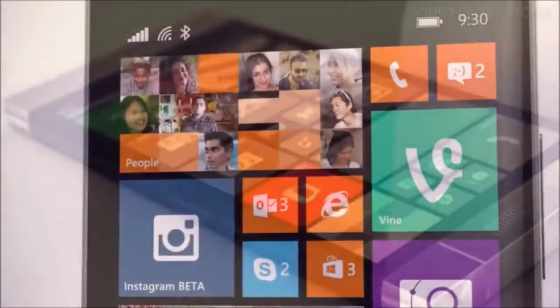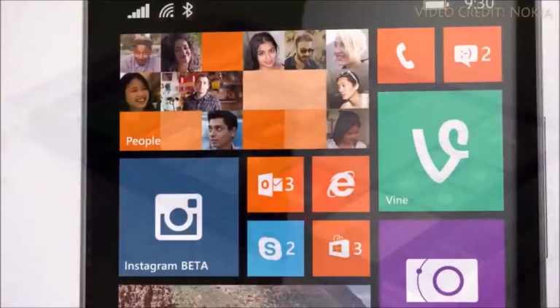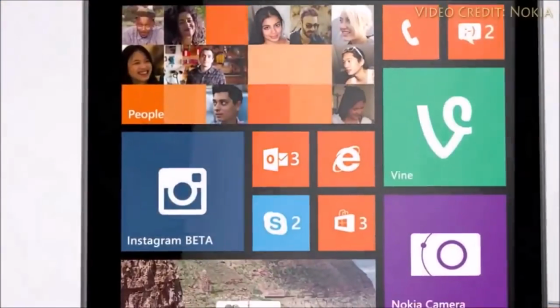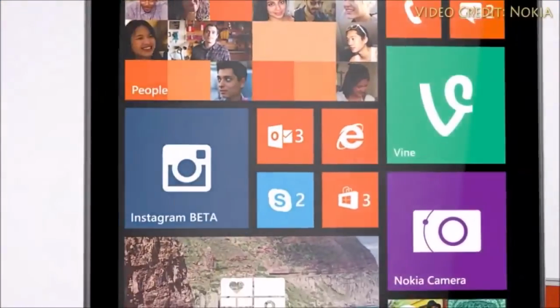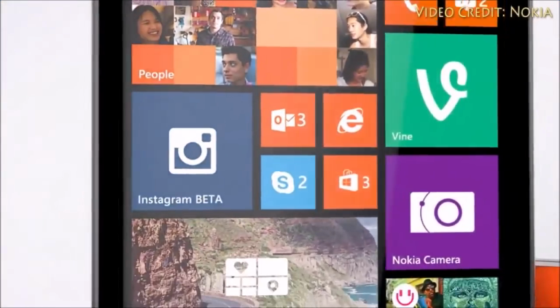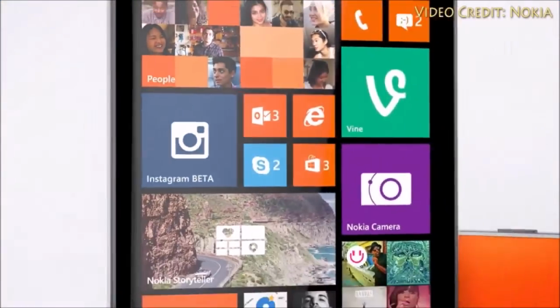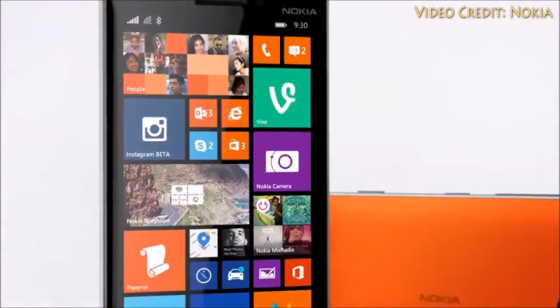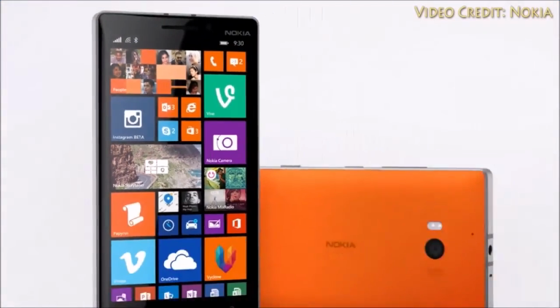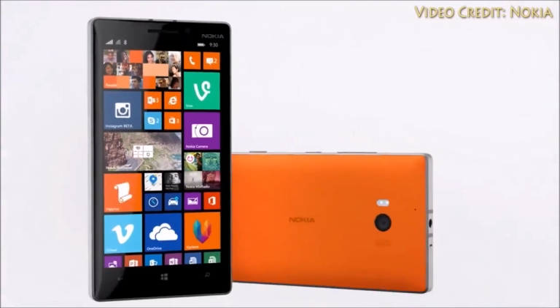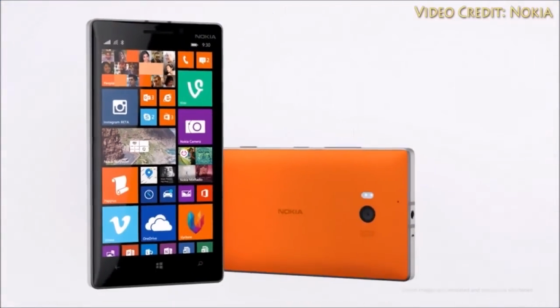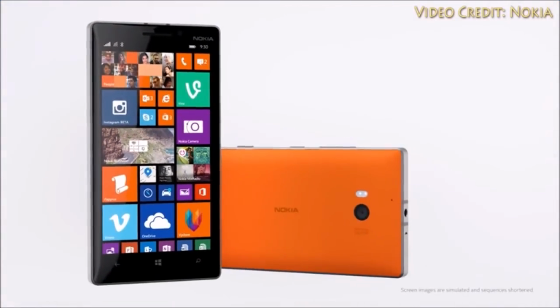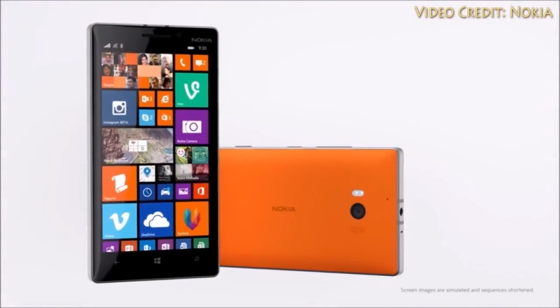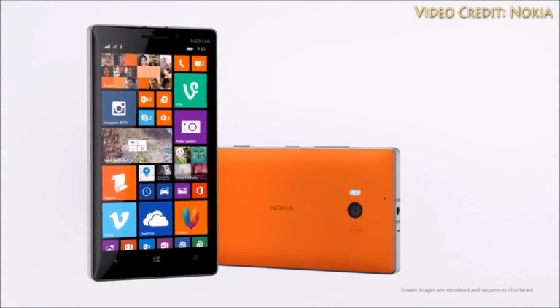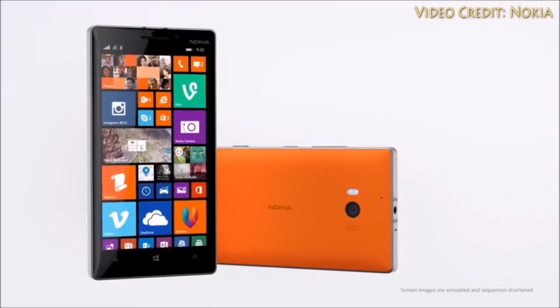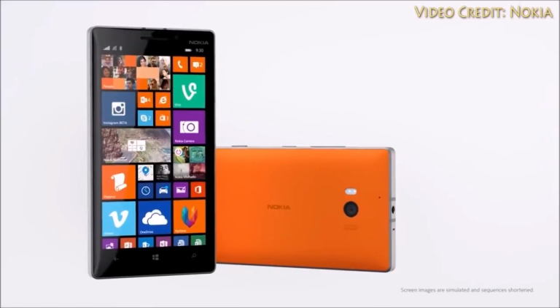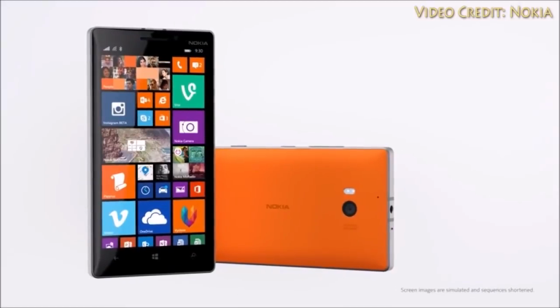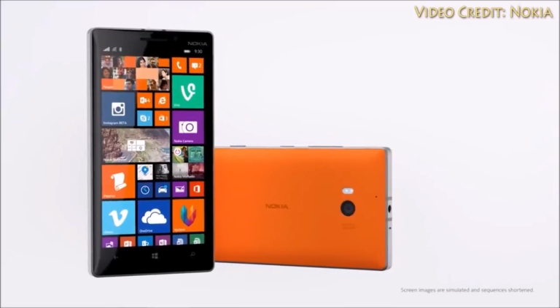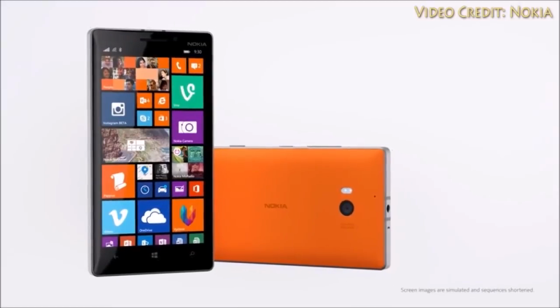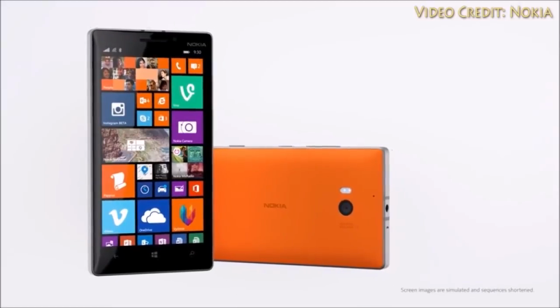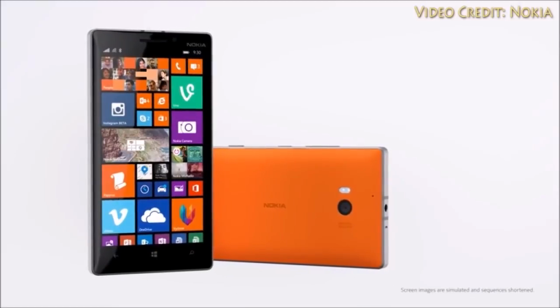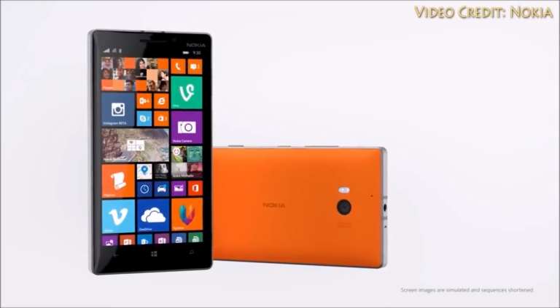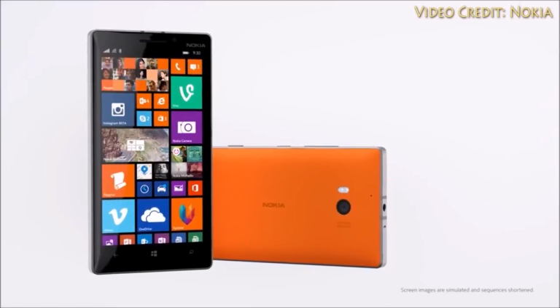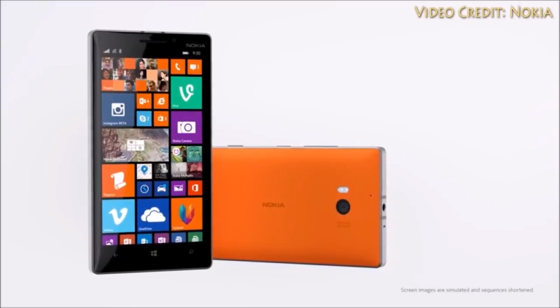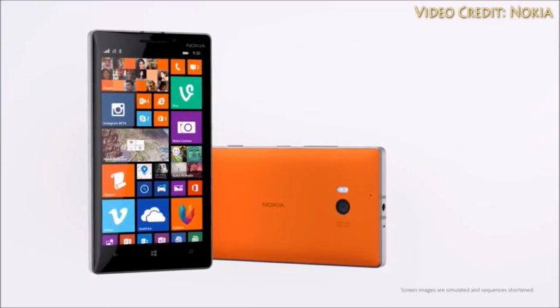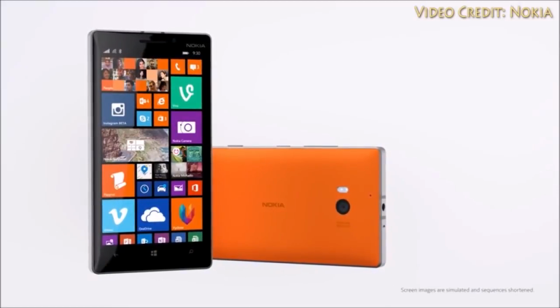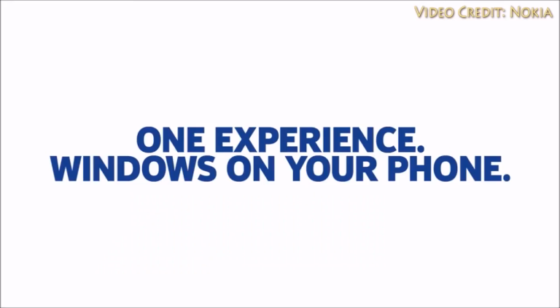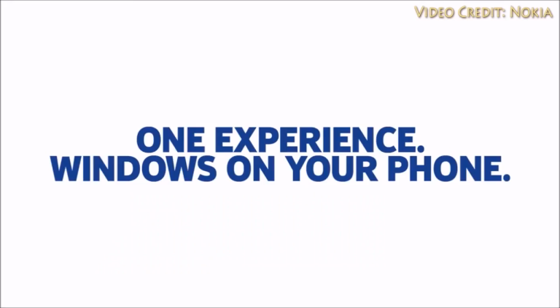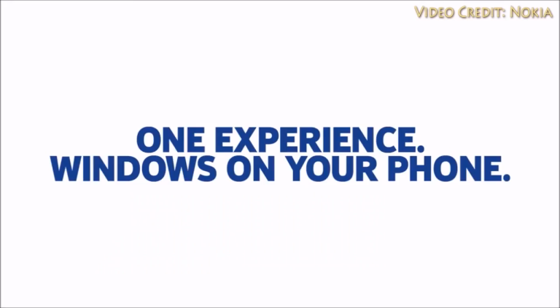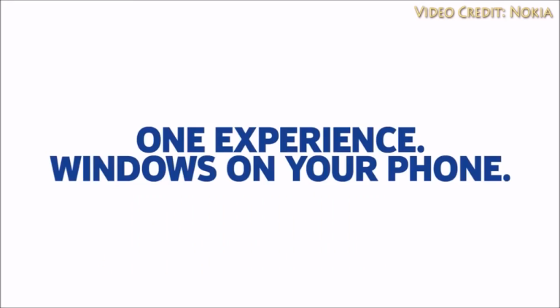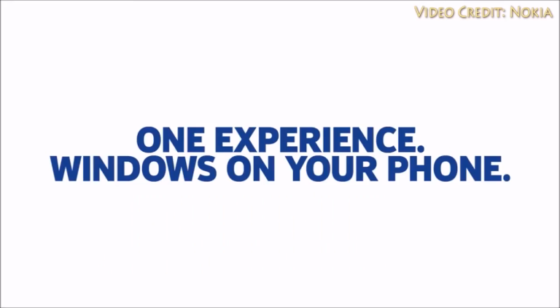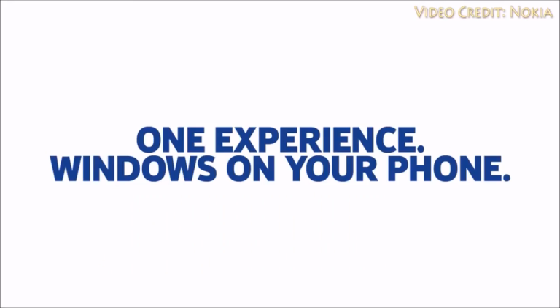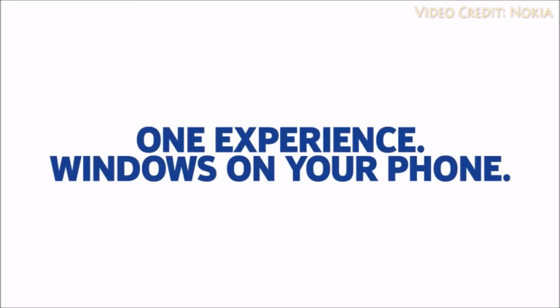Let me know what you'd like to see in the Microsoft Lumia 940 in the comments below, give this video a thumbs up if you enjoyed it, and I will see you next time.